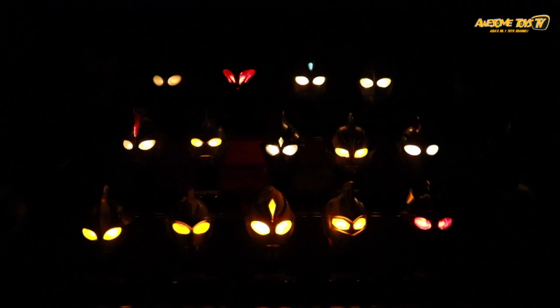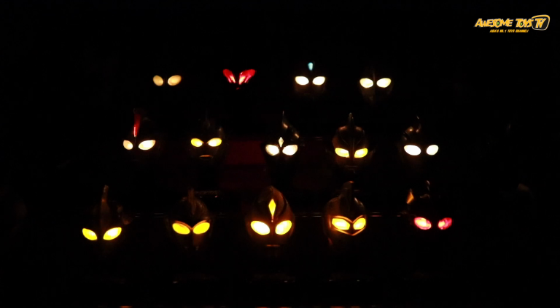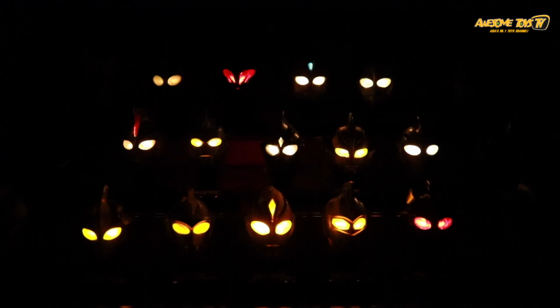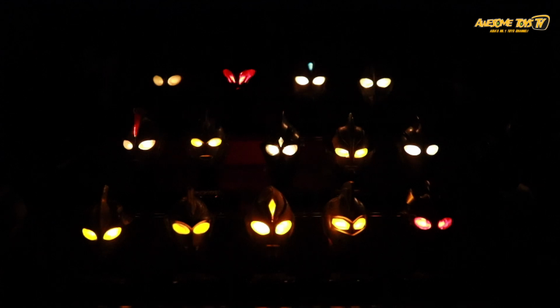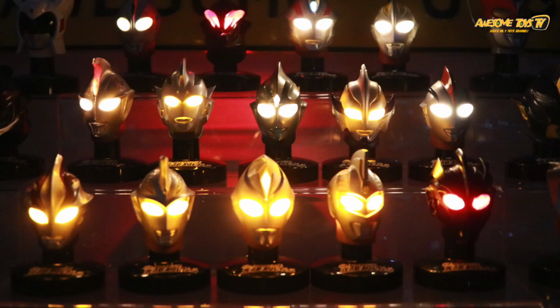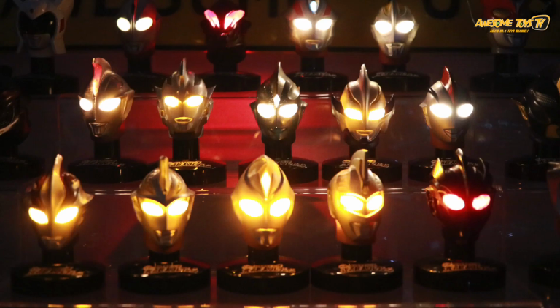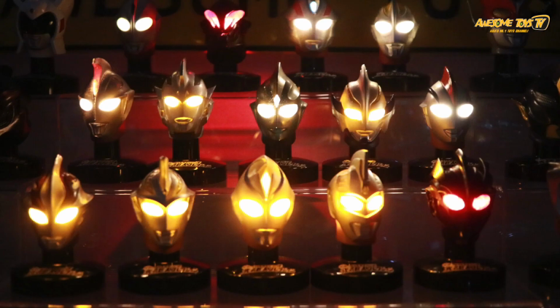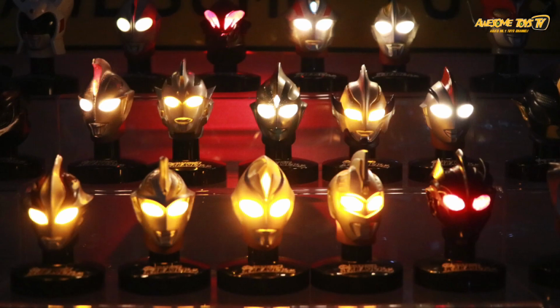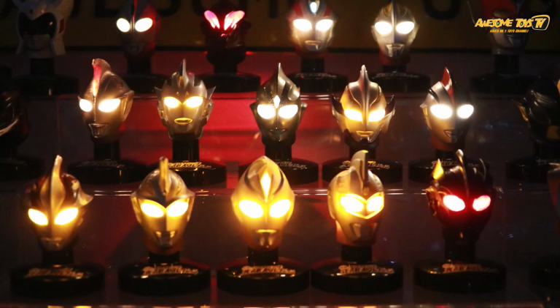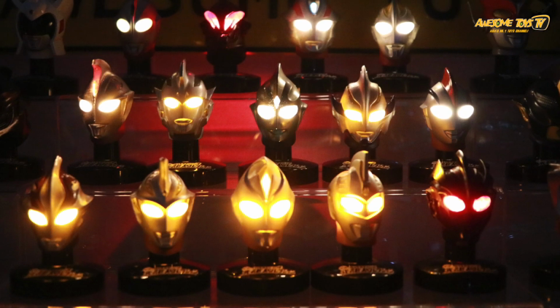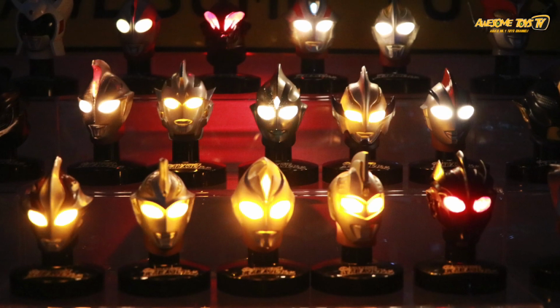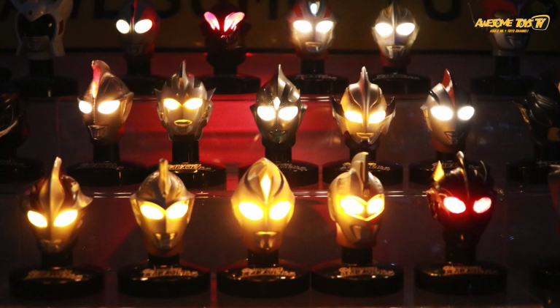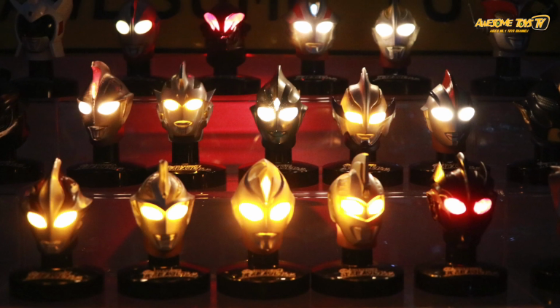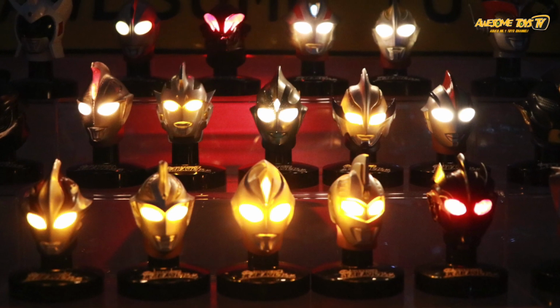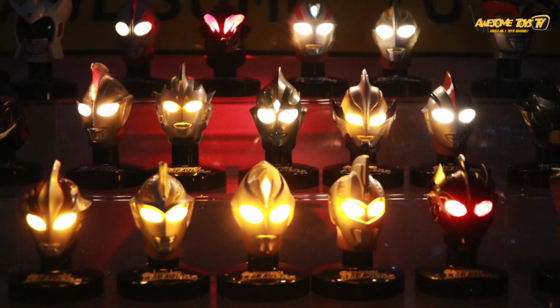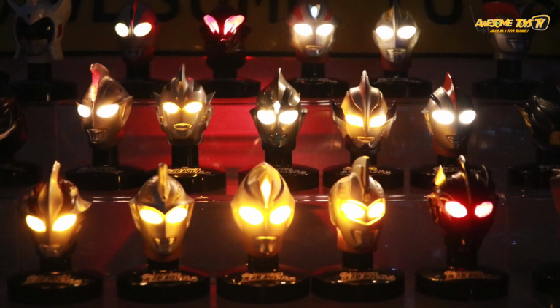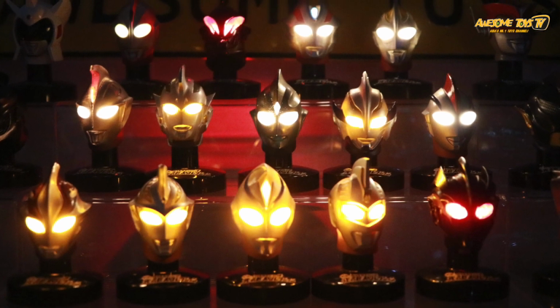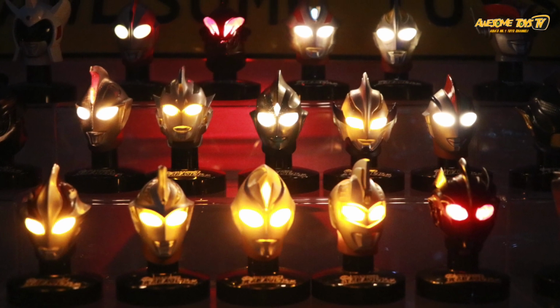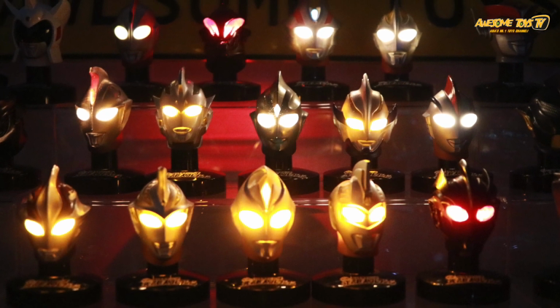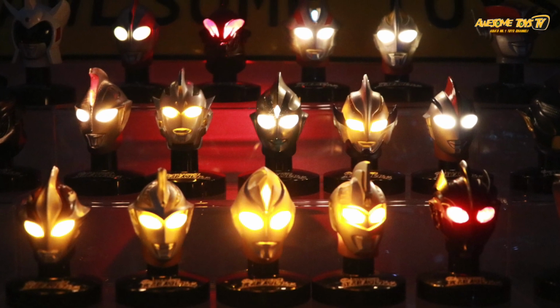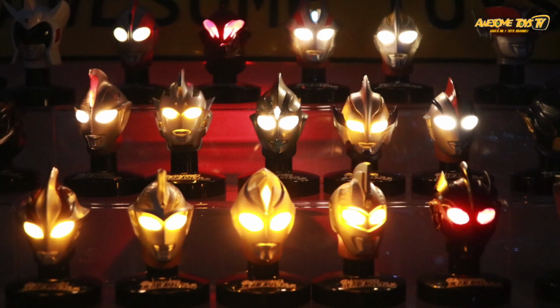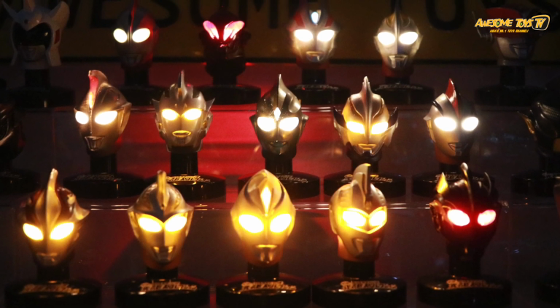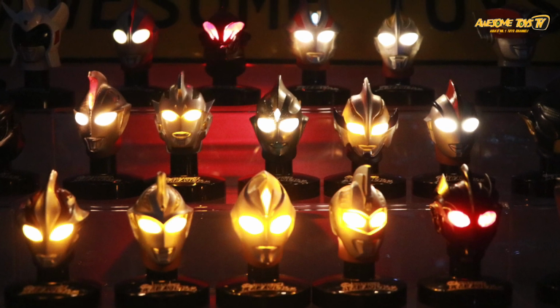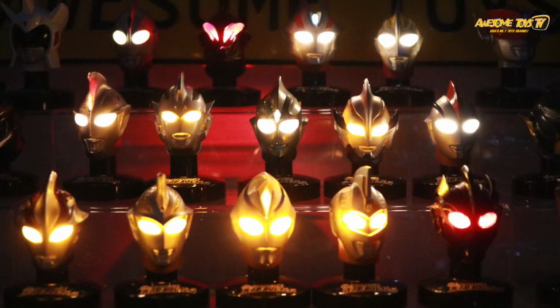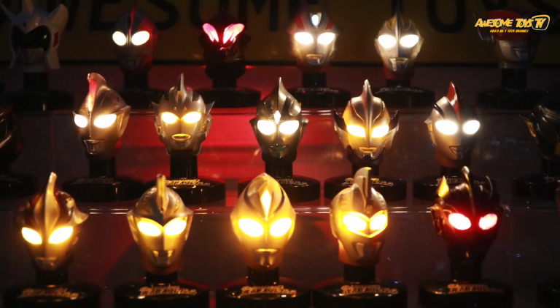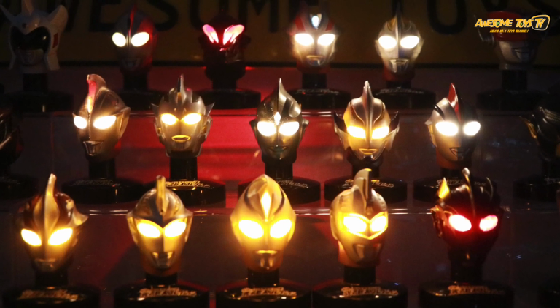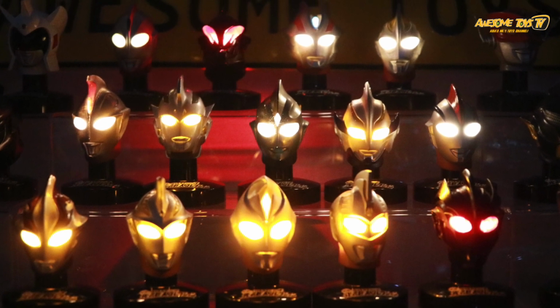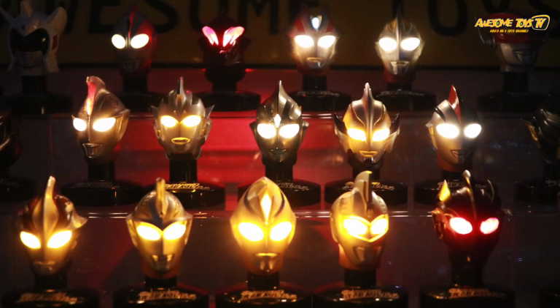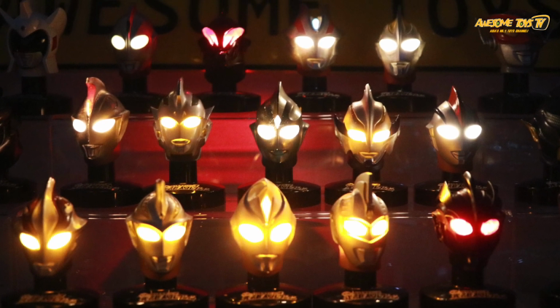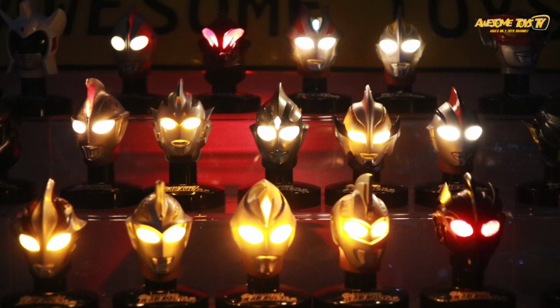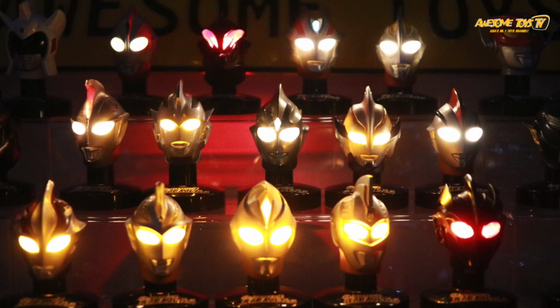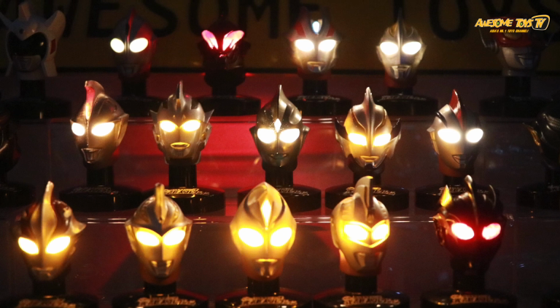It's true to the characters from the movie. Just like Belial — the eyes are actually red. So this is really awesome. Look at Dark Zagi at the bottom right there.